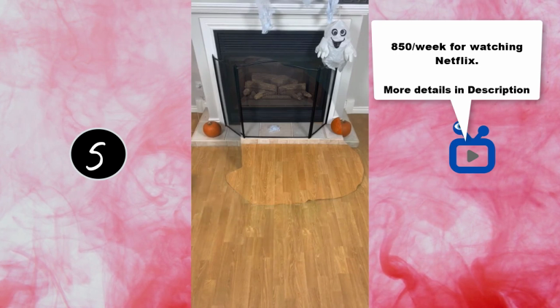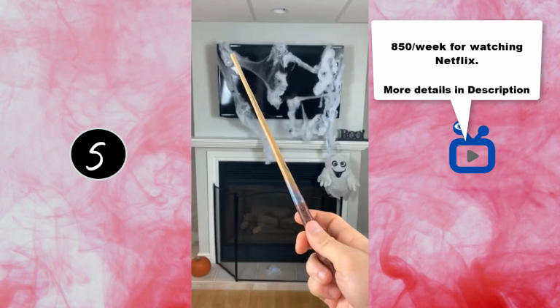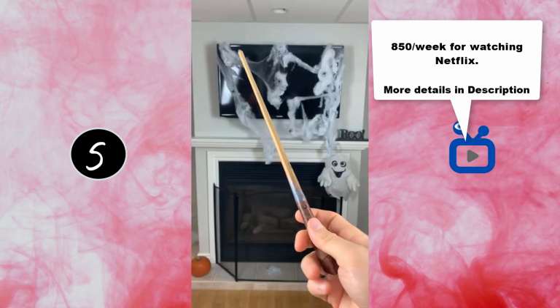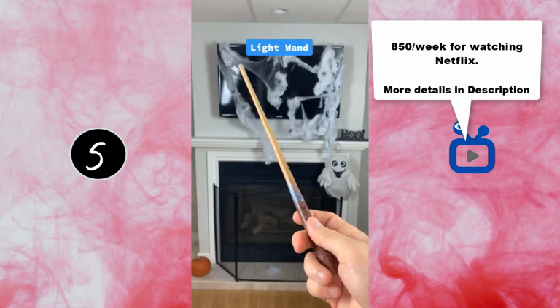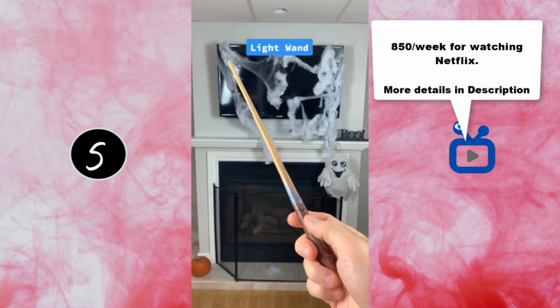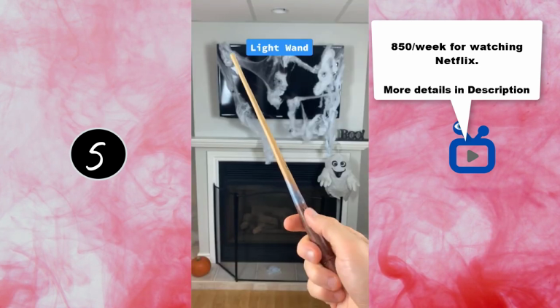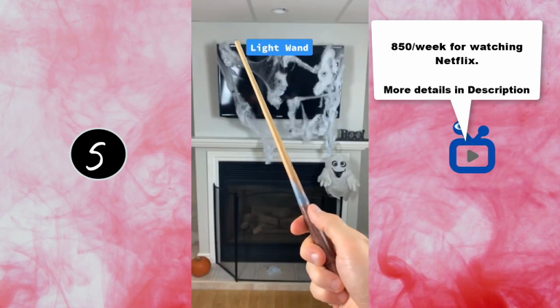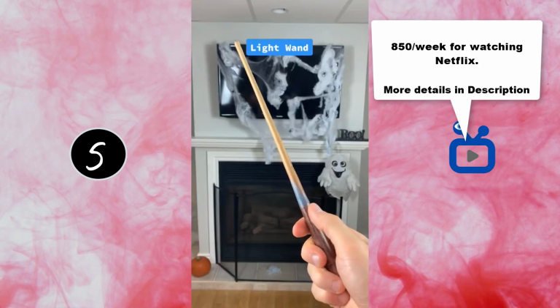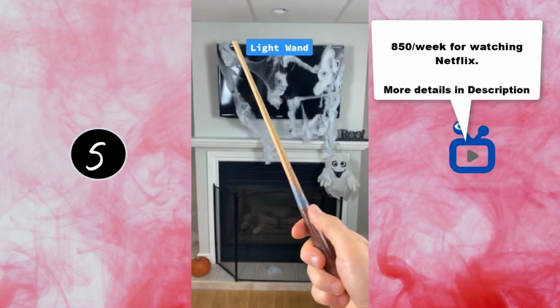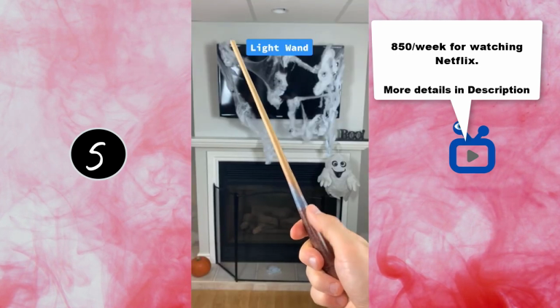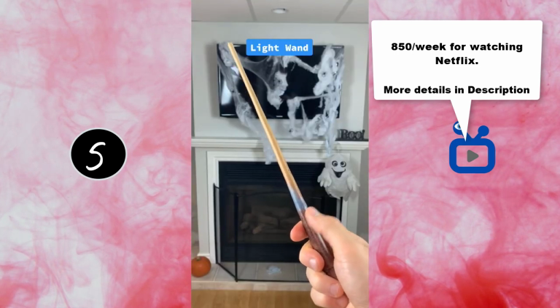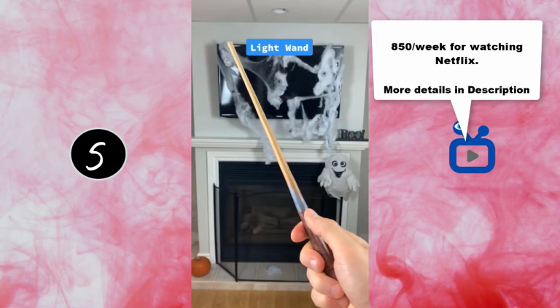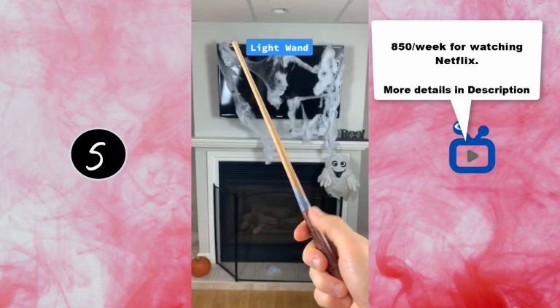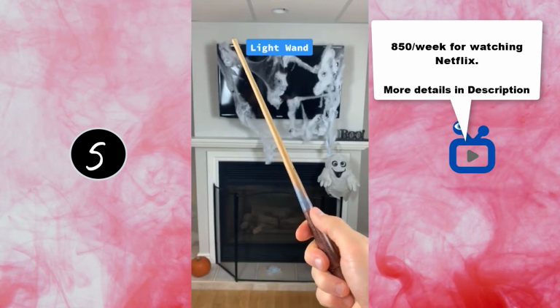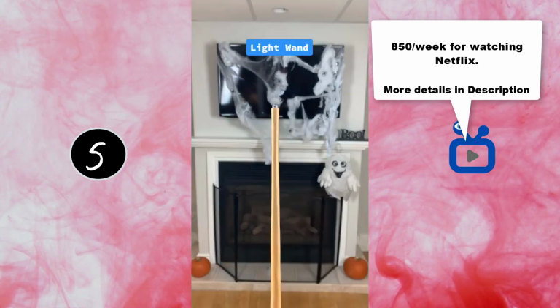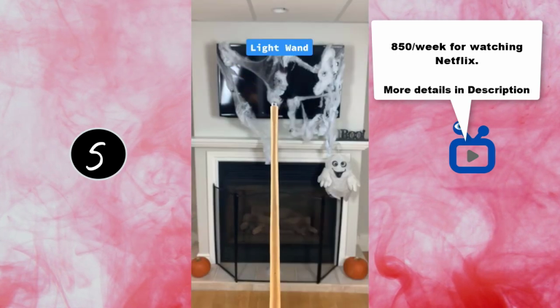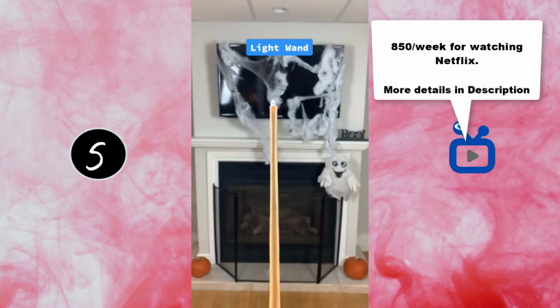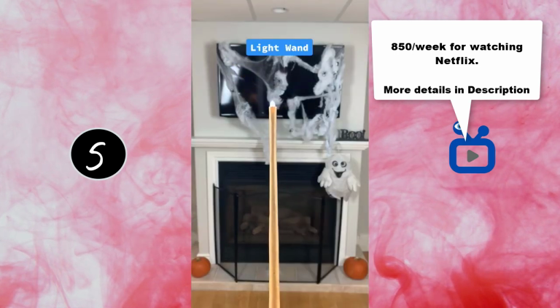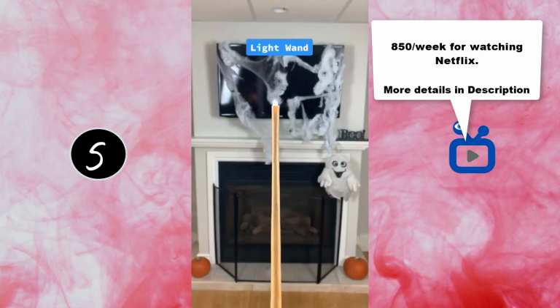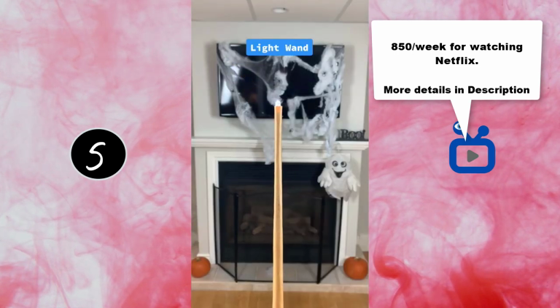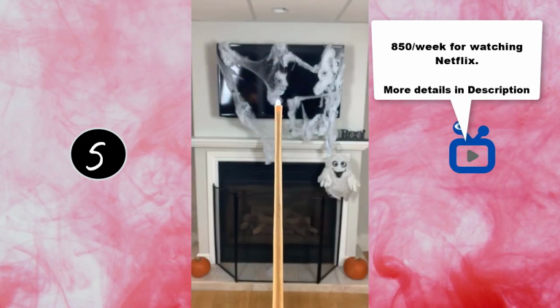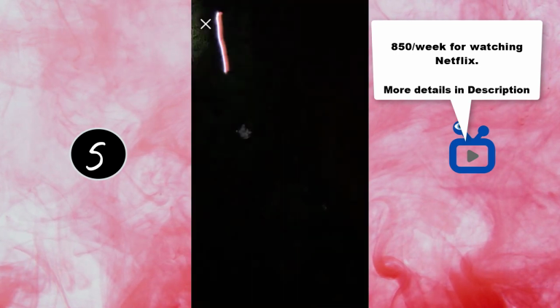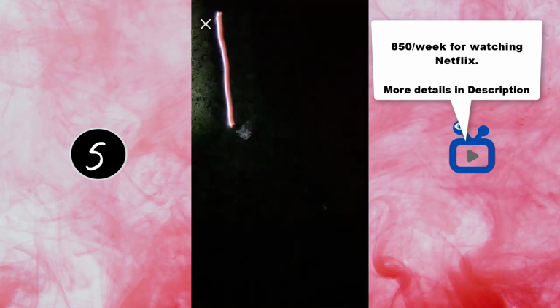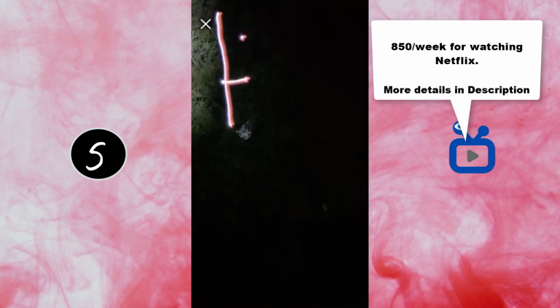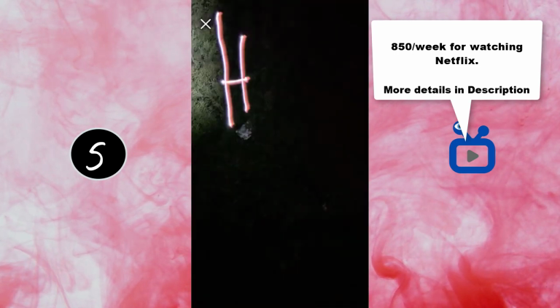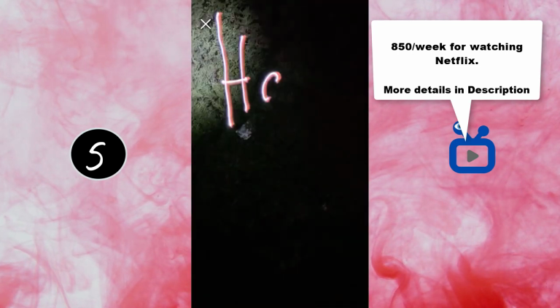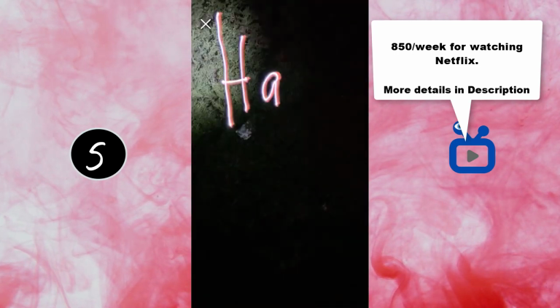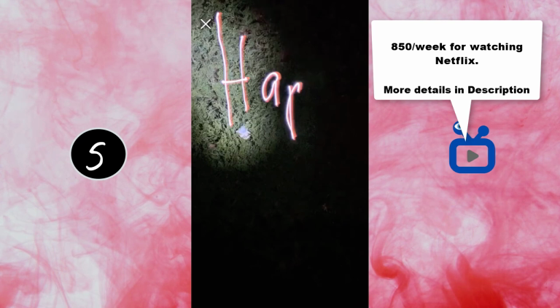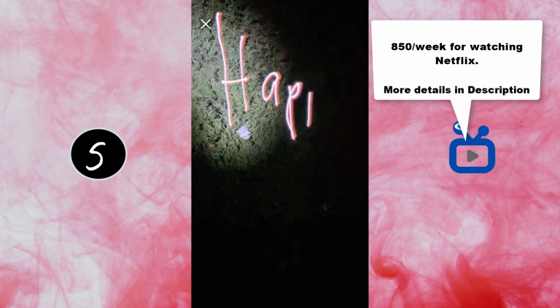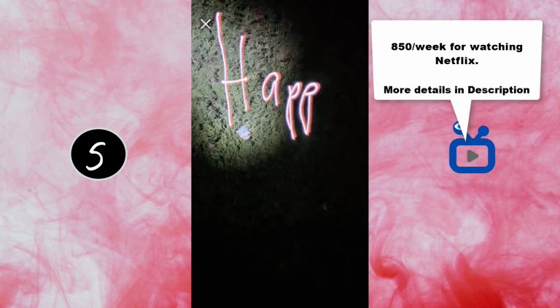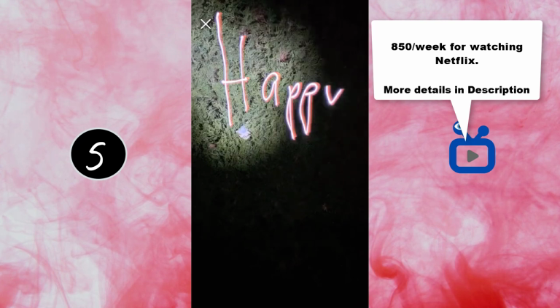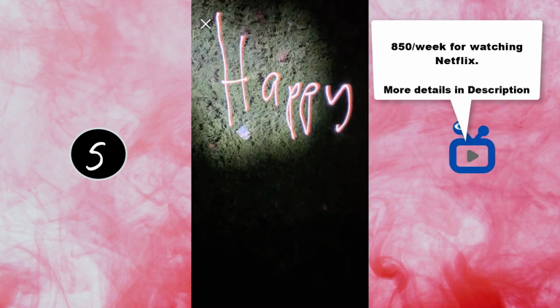One more bonus product is this light painting wand that allows you to paint with light.